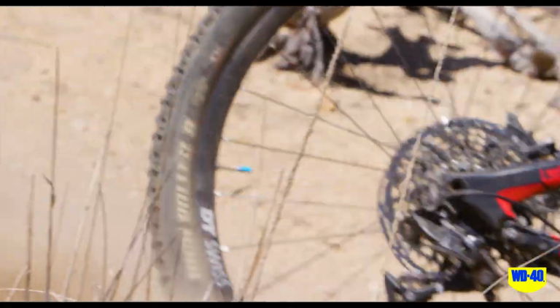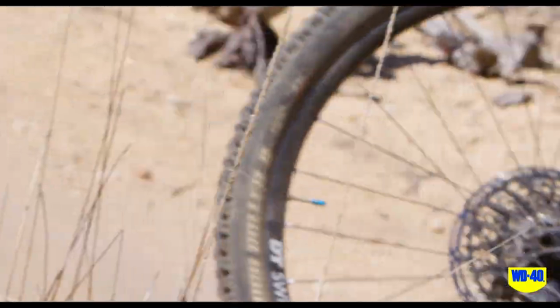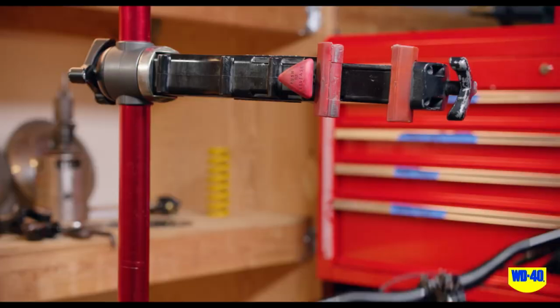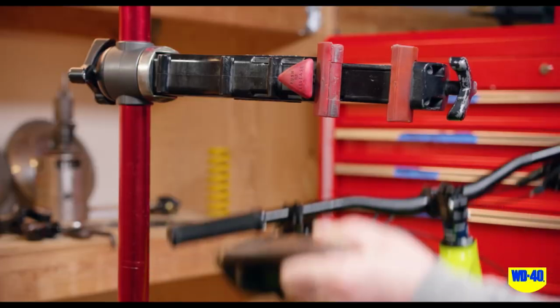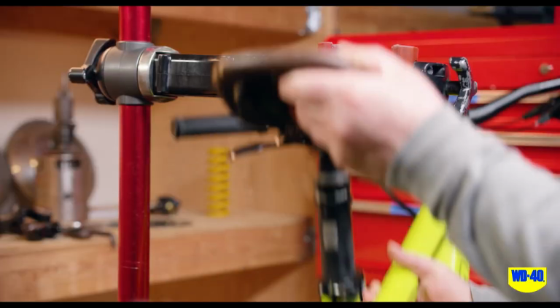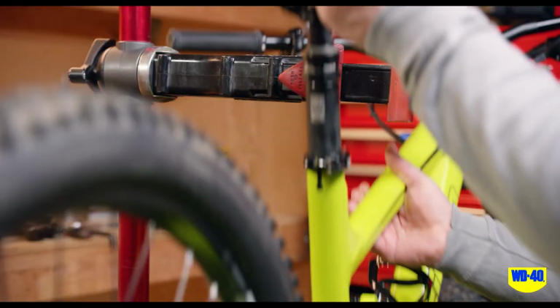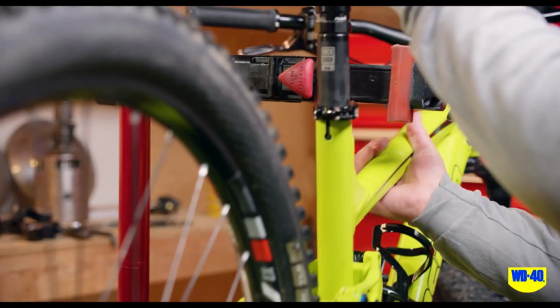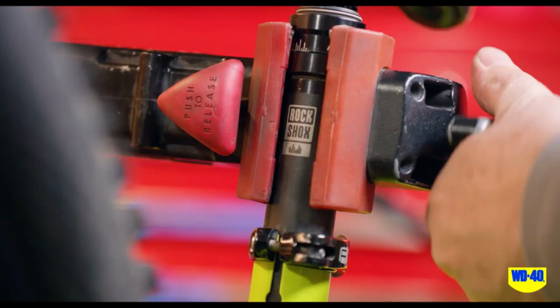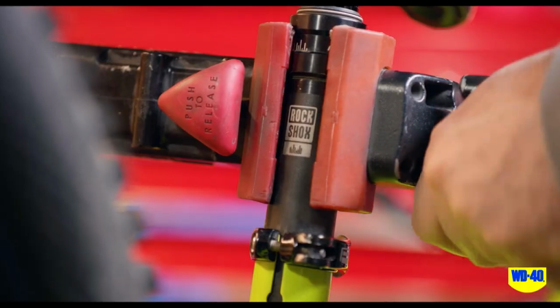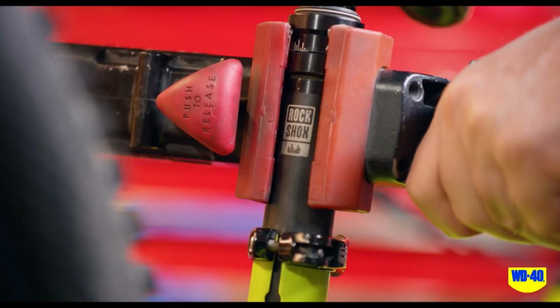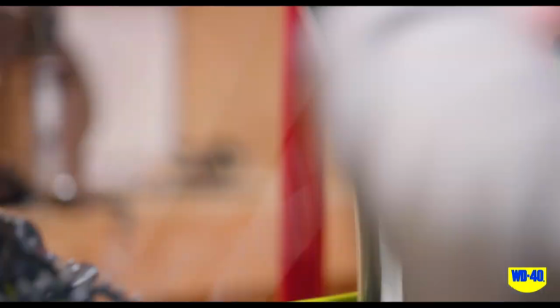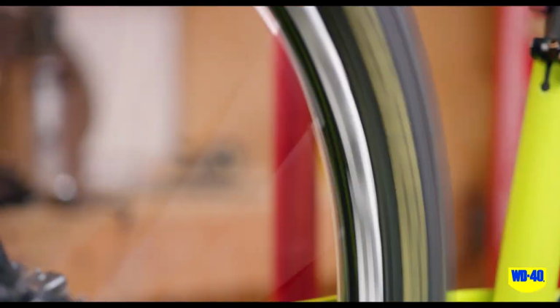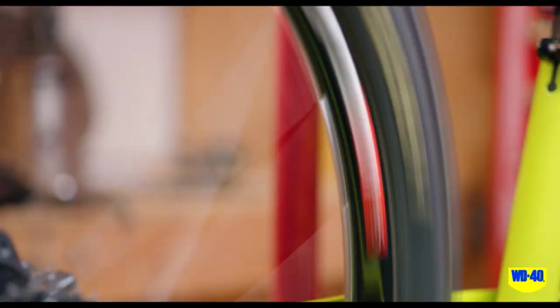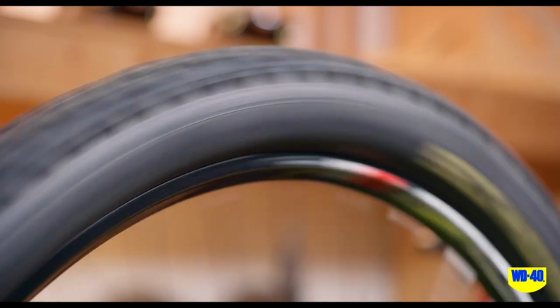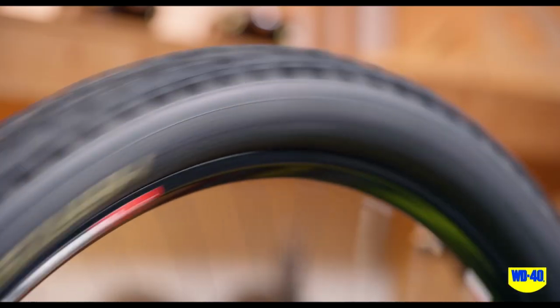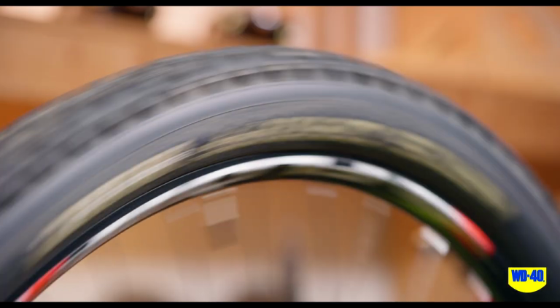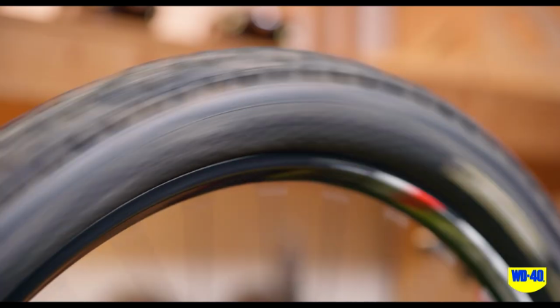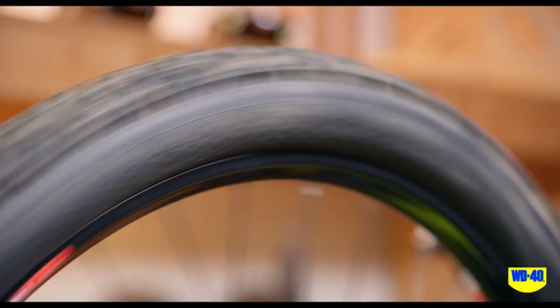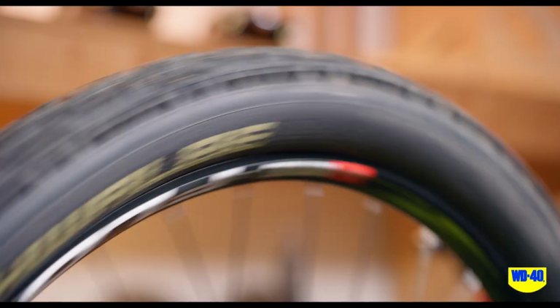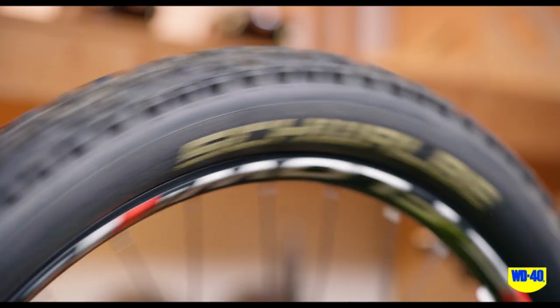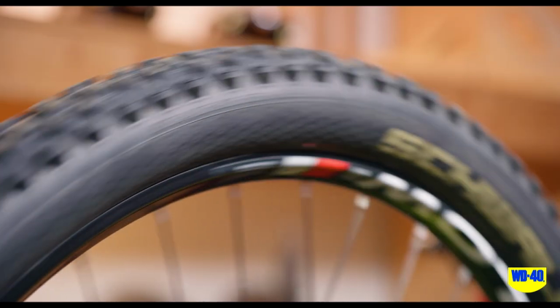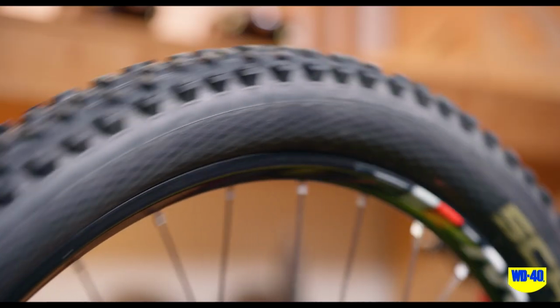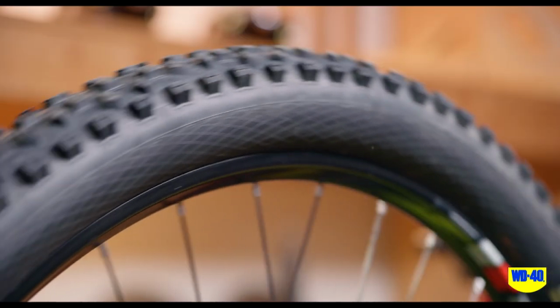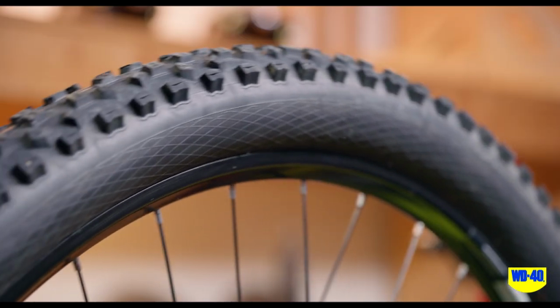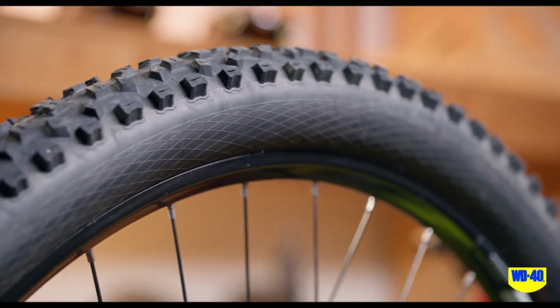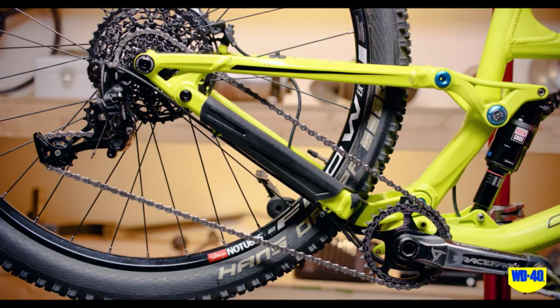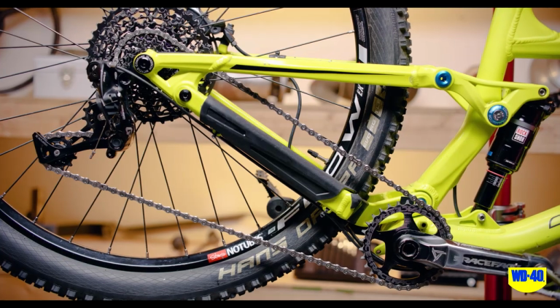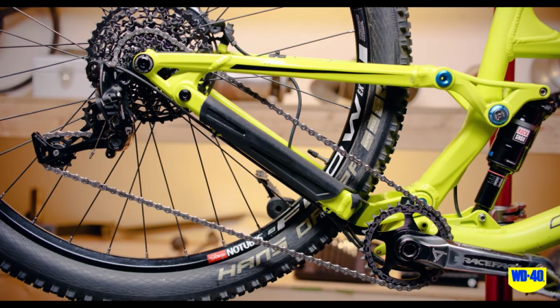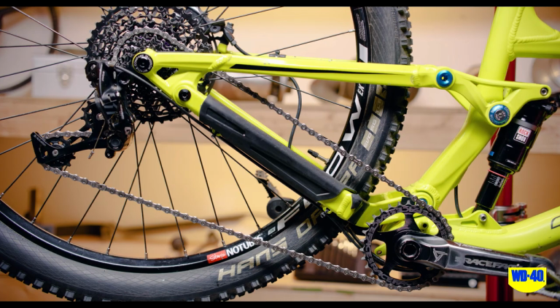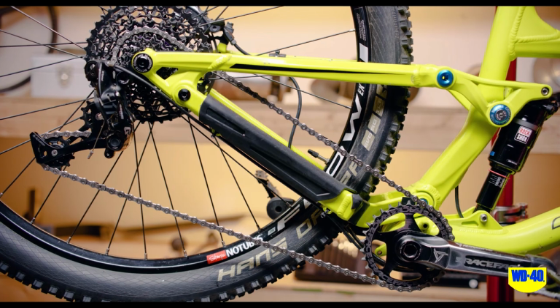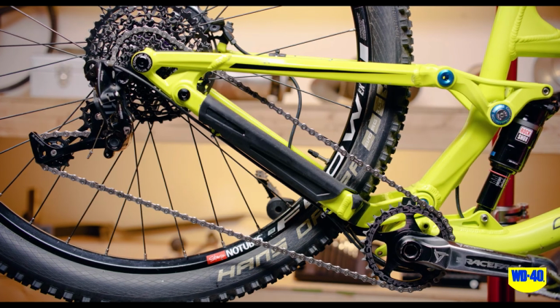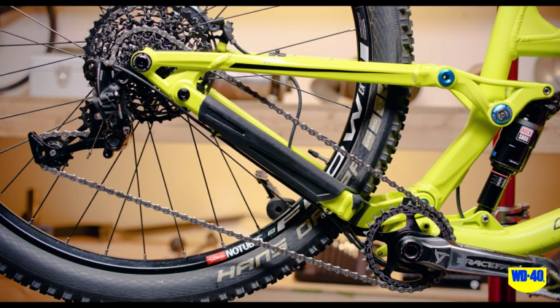First, place the bike on a stand so that the rear wheel is free to turn. Also, place a rag under the chain to catch any excess lube.